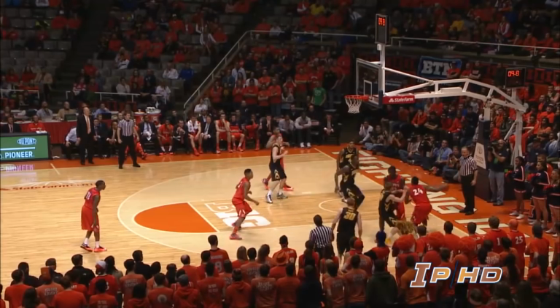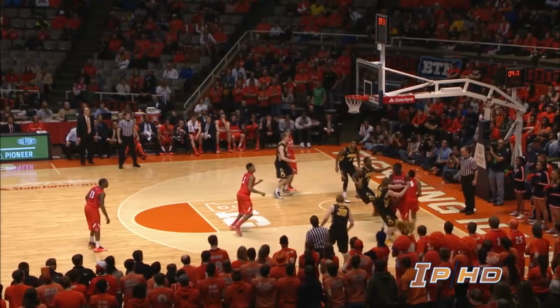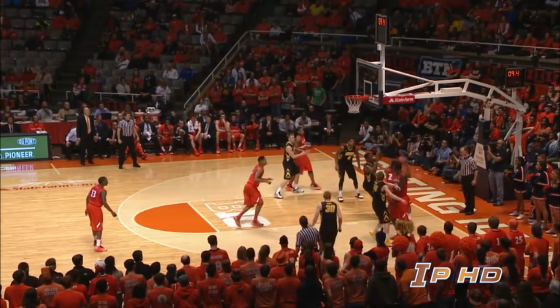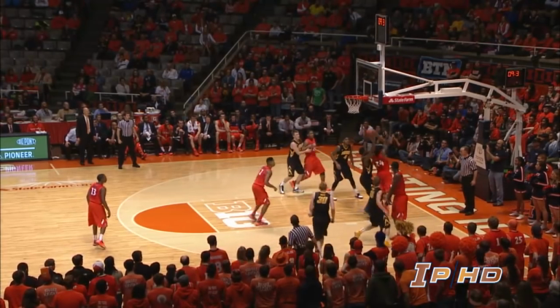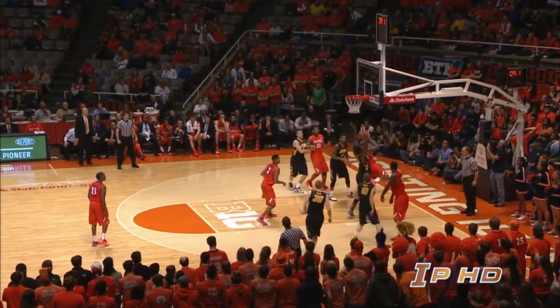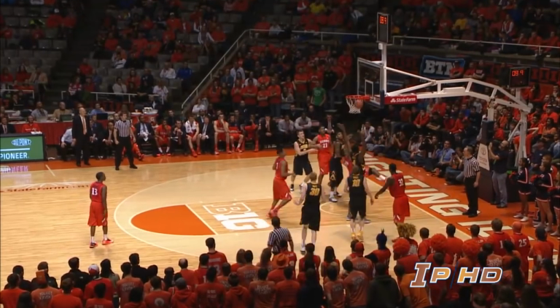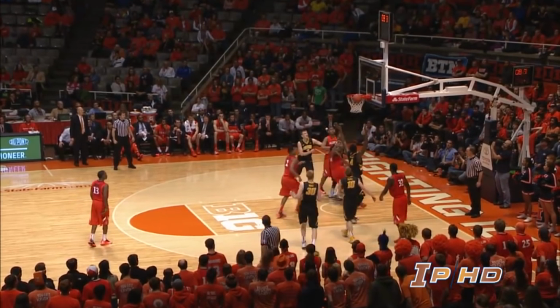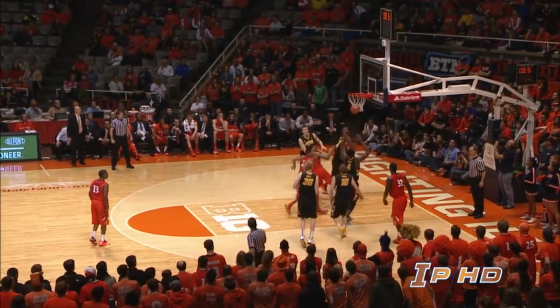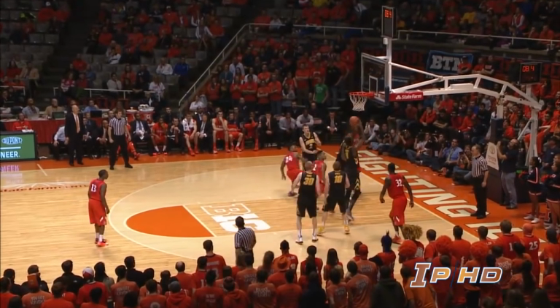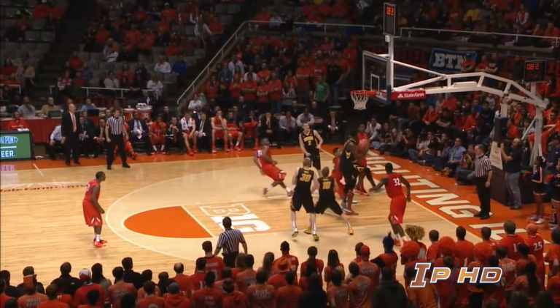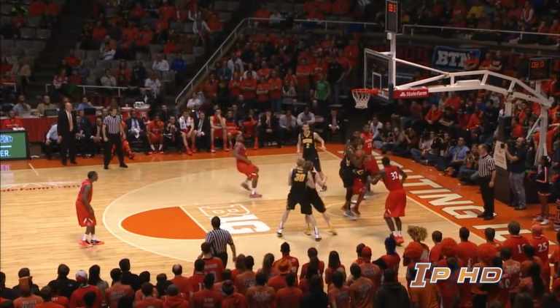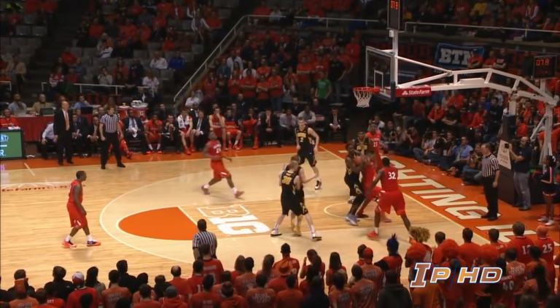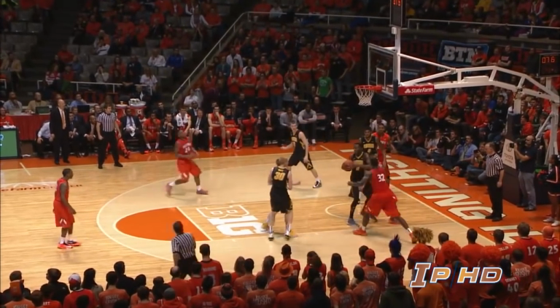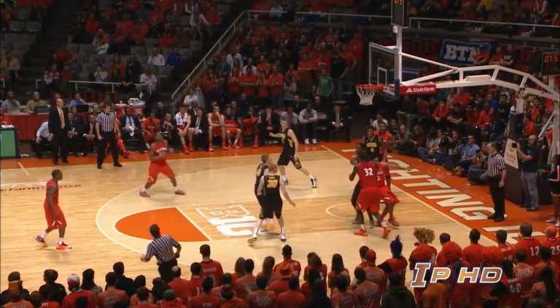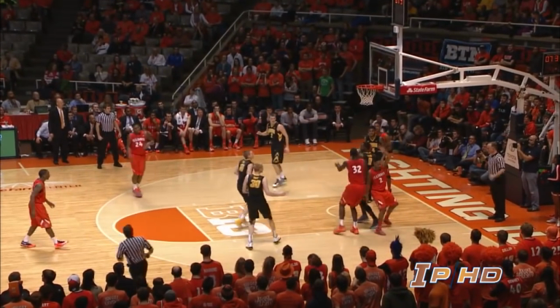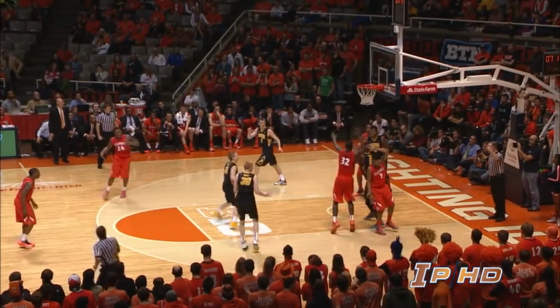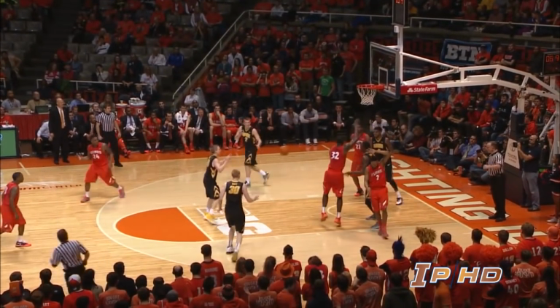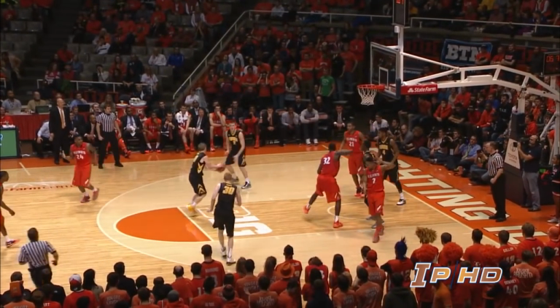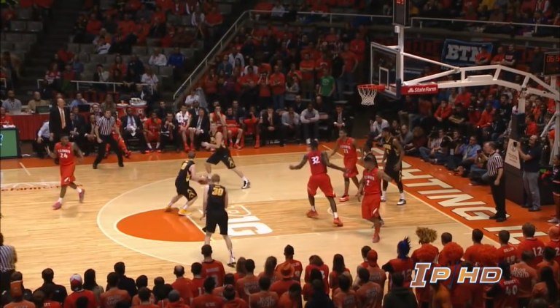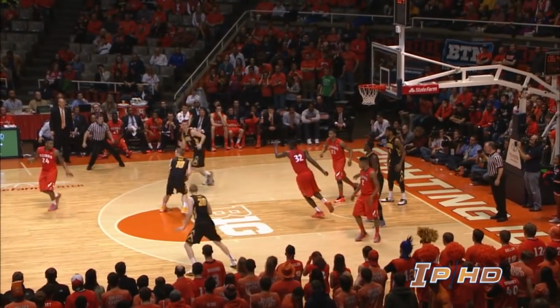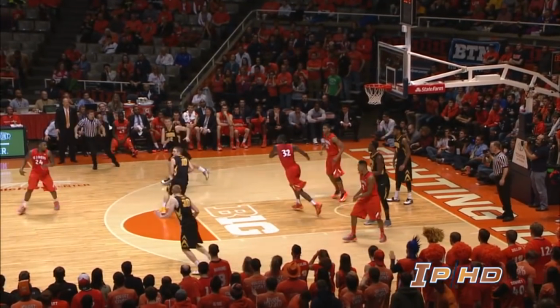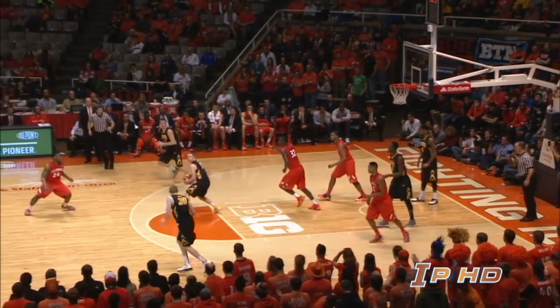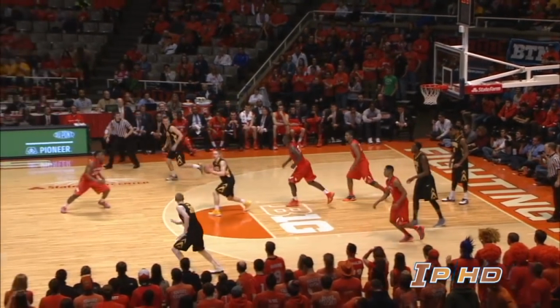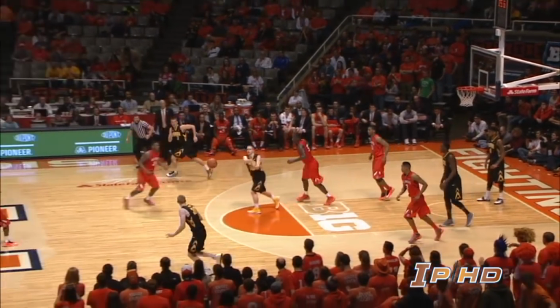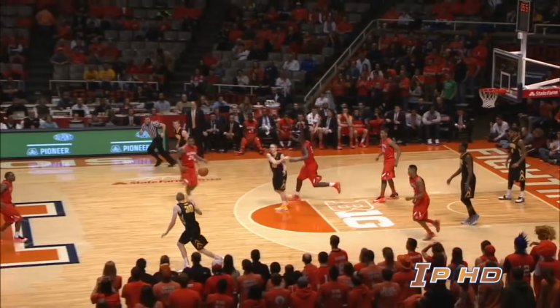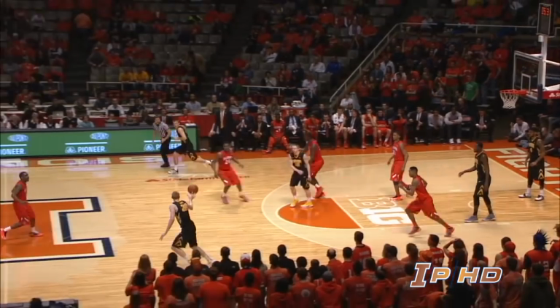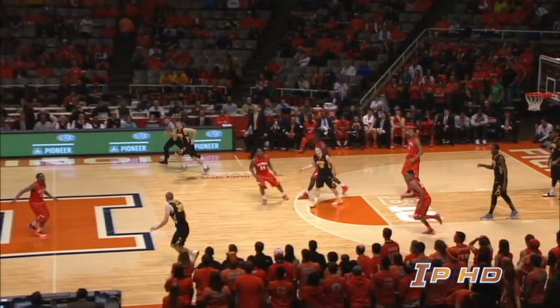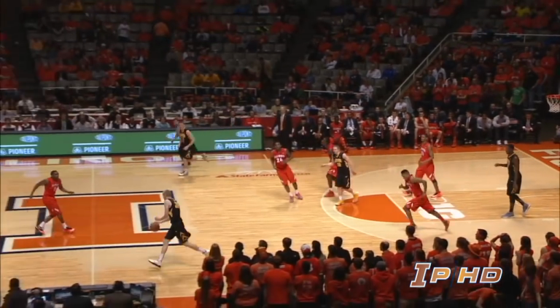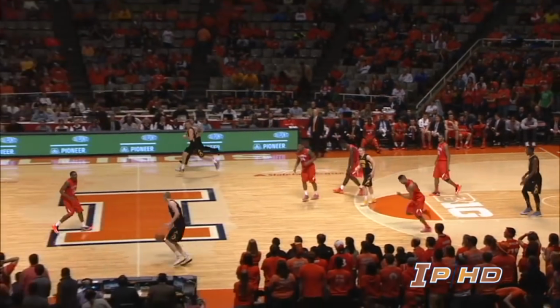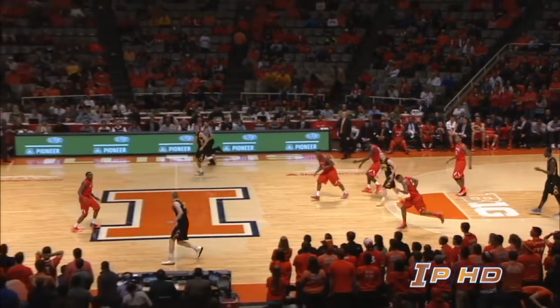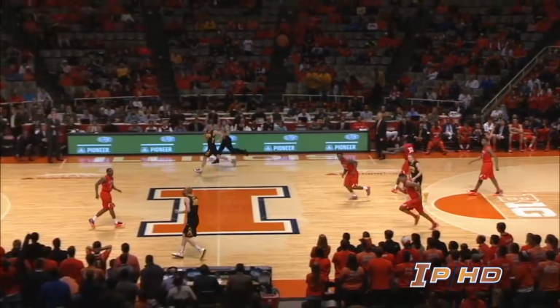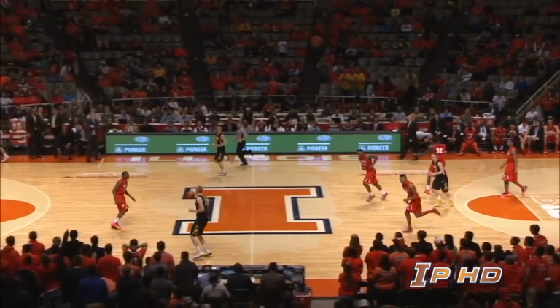Rice gets it back, drives in, hits the side of the rim. Iowa's got the rebound and the Hawkeyes are going to get out of here with a win.